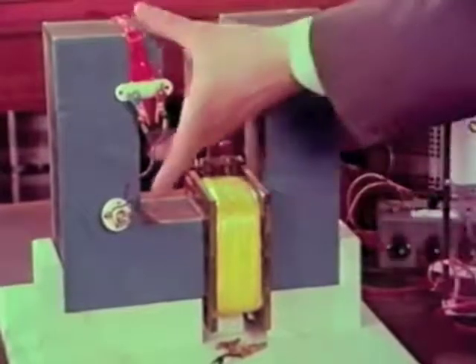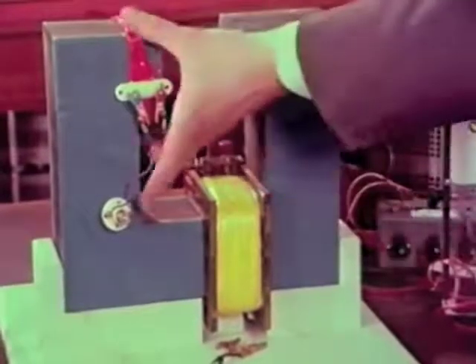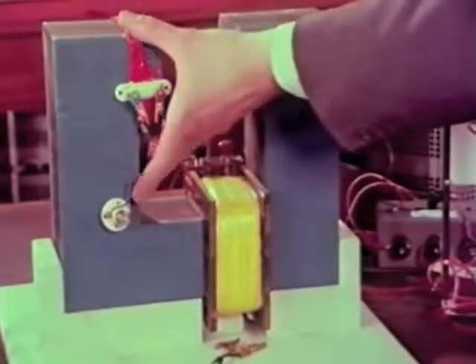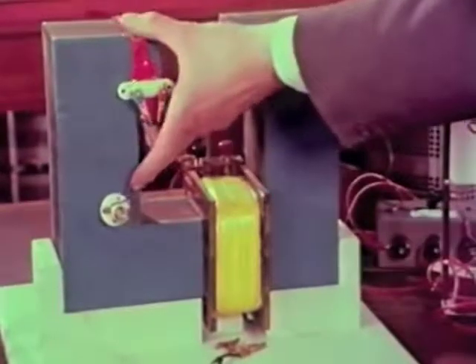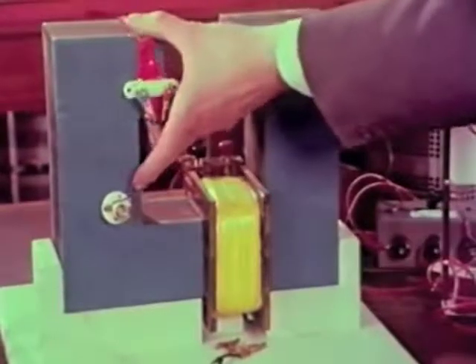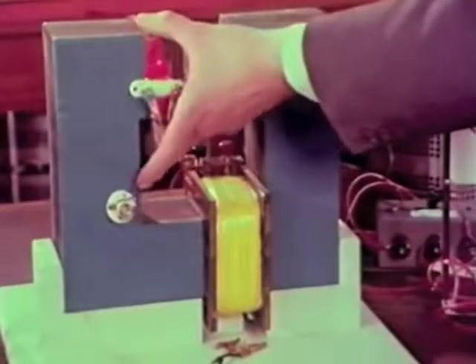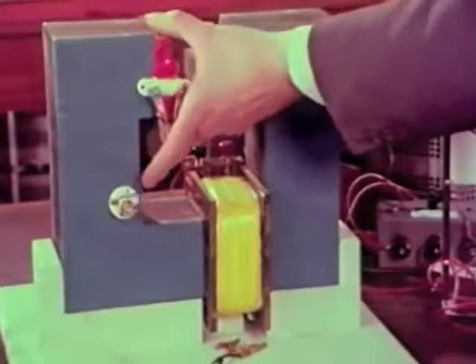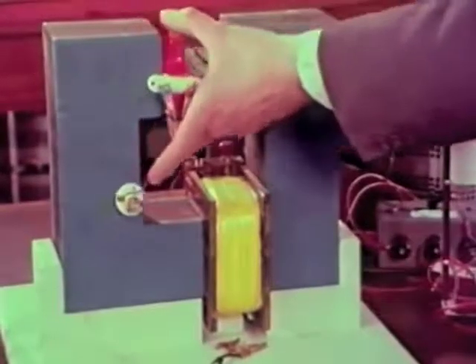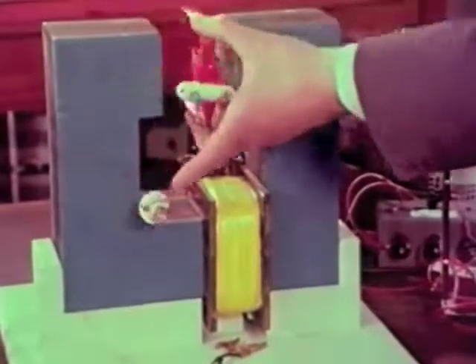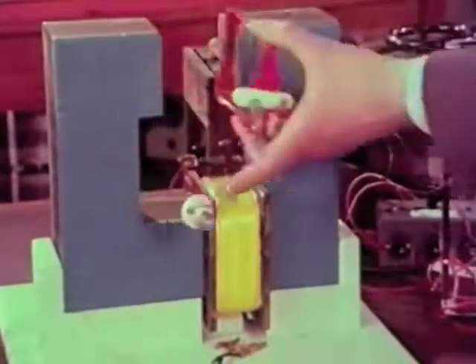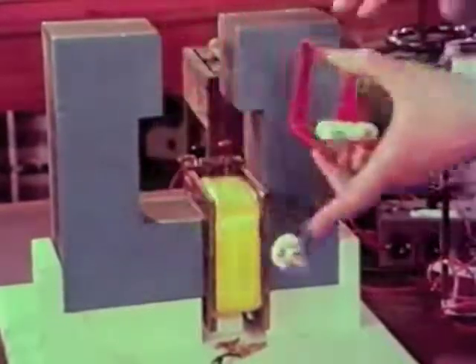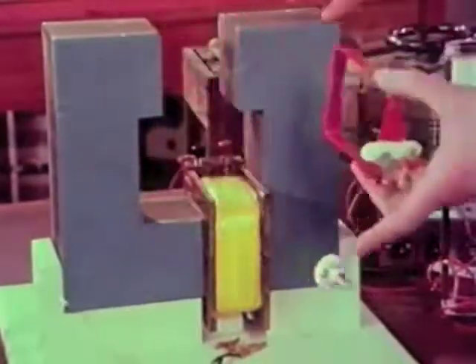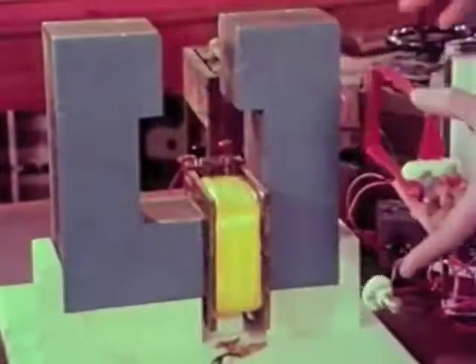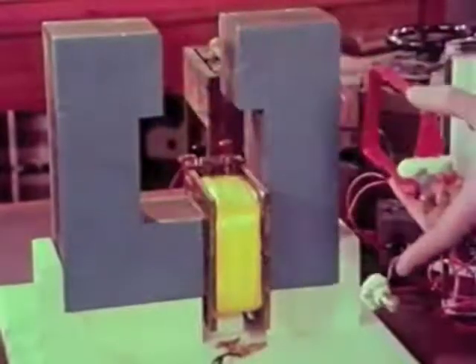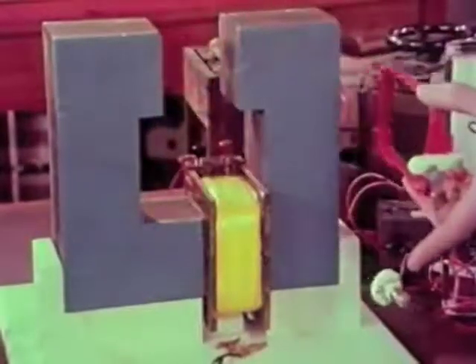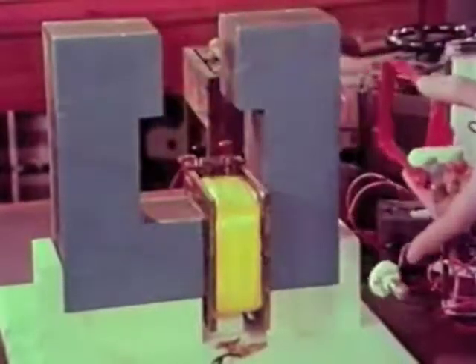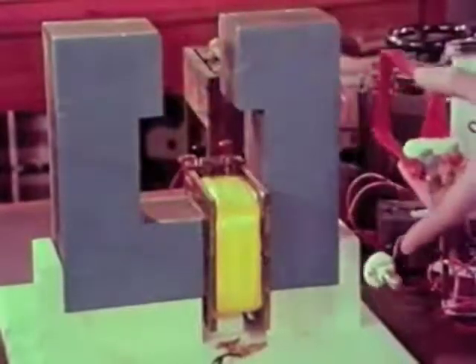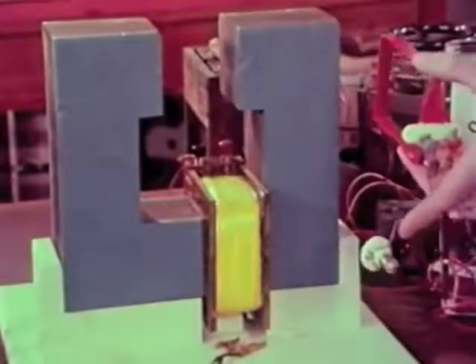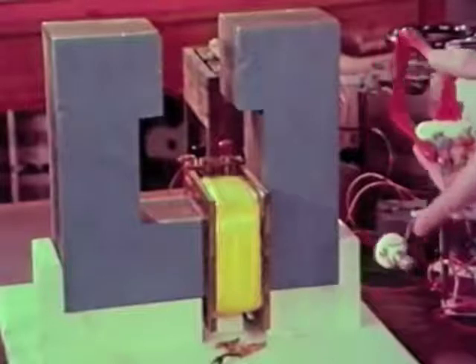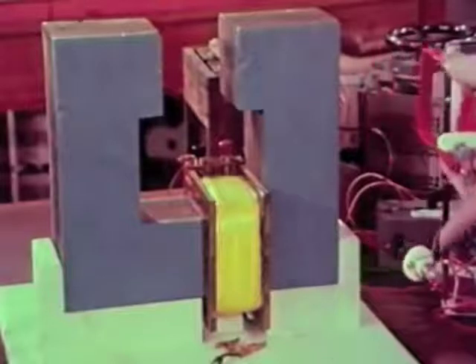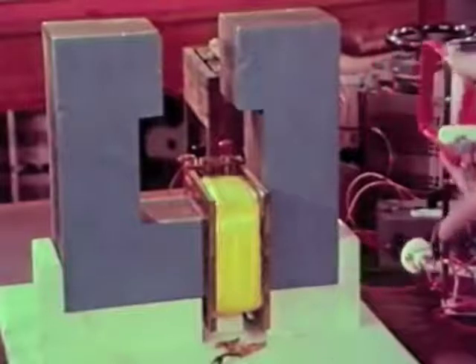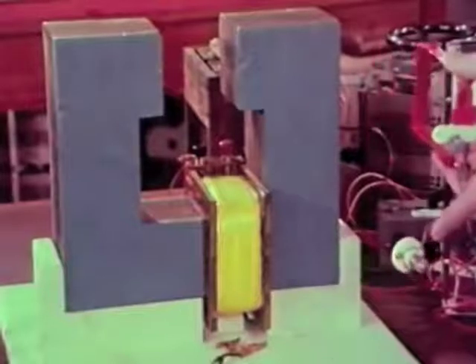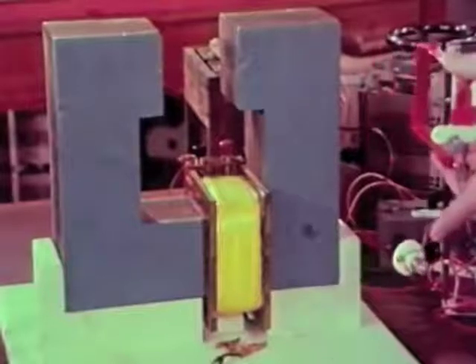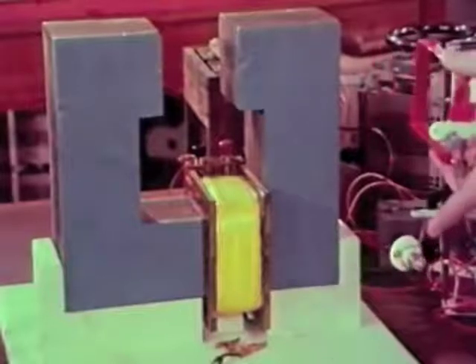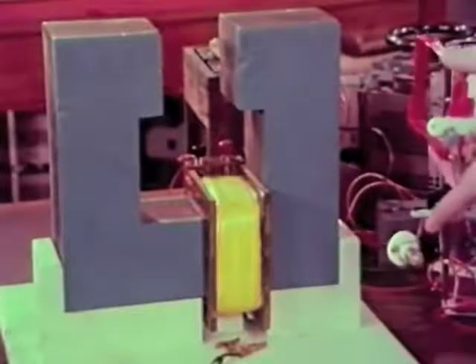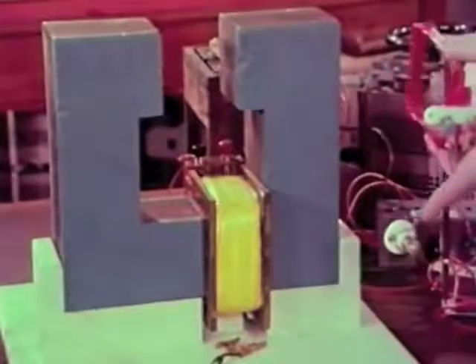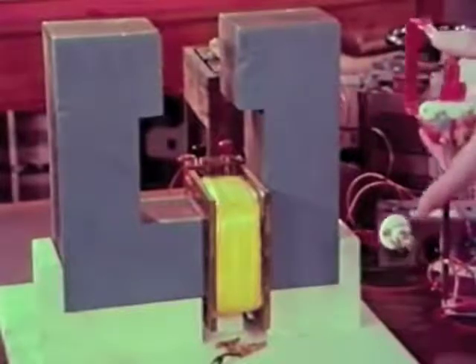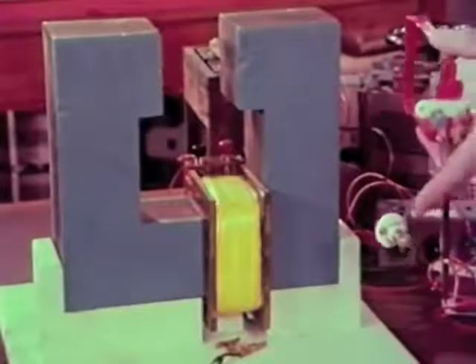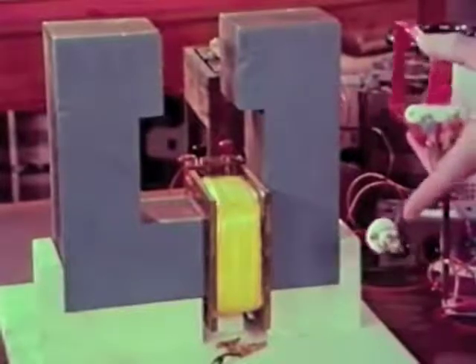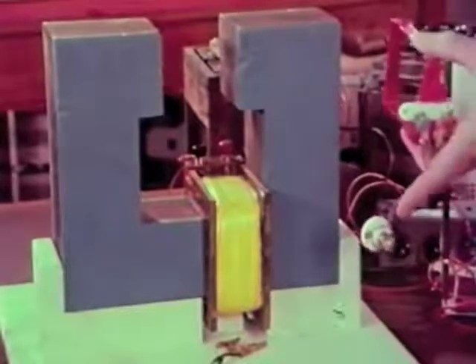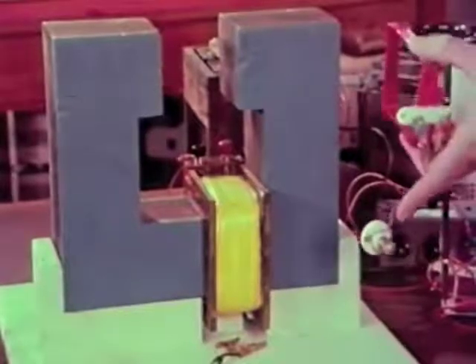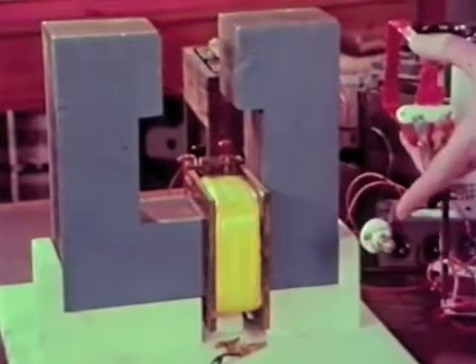Even if we take the iron away entirely there would still be an effect, even though it wouldn't be enough to light the lamp.